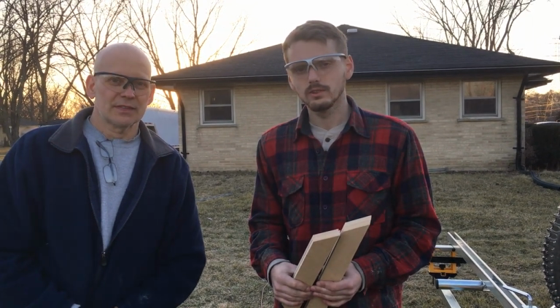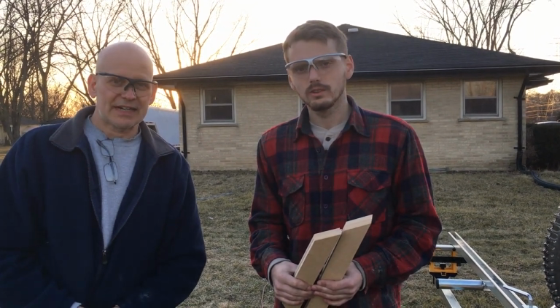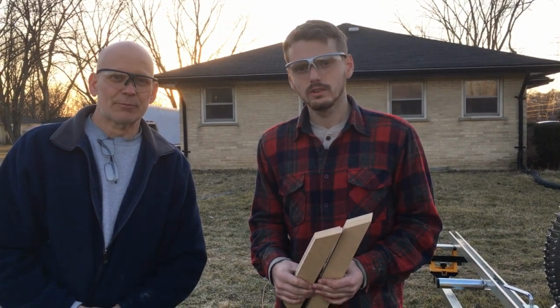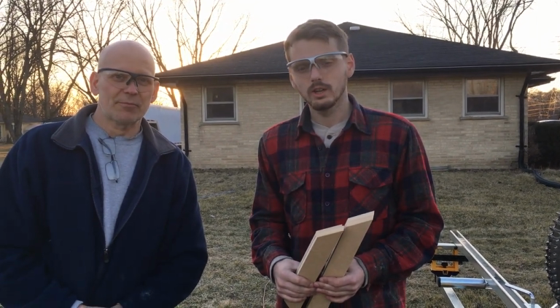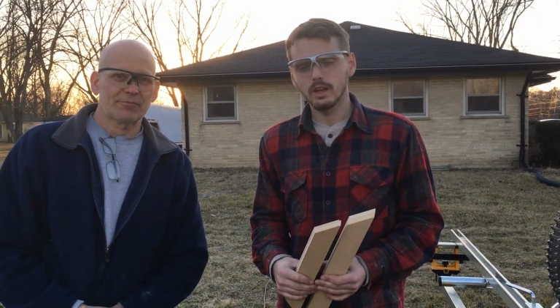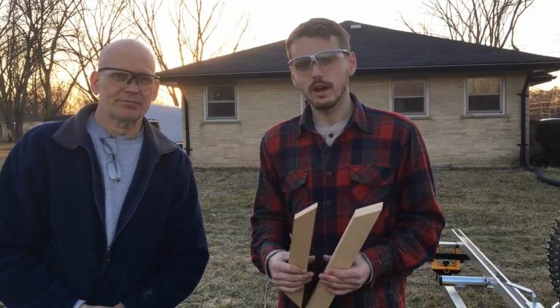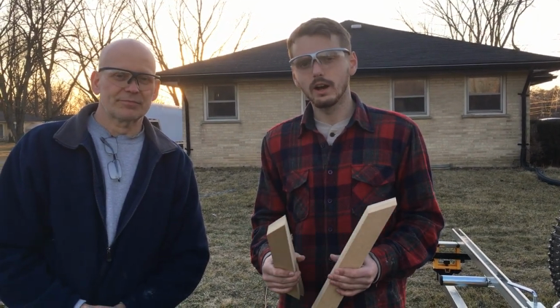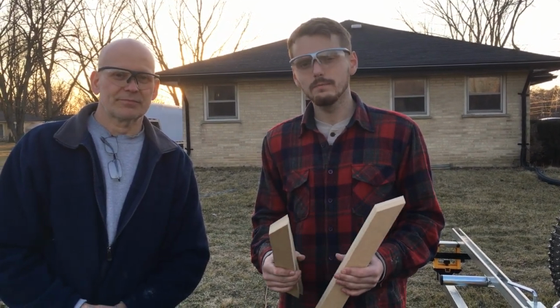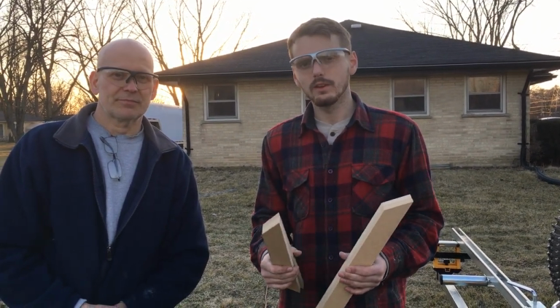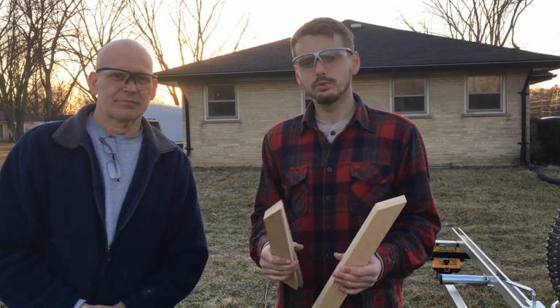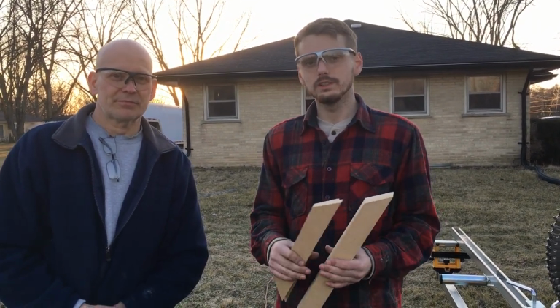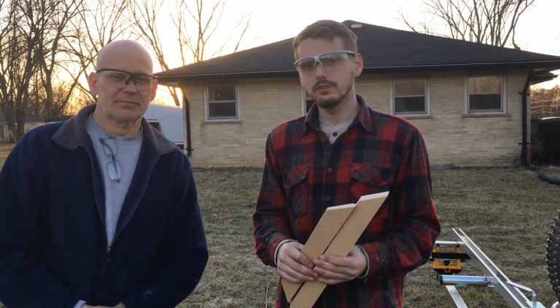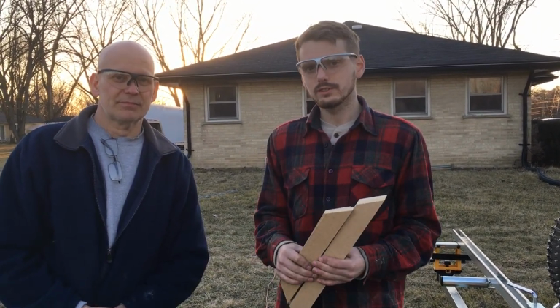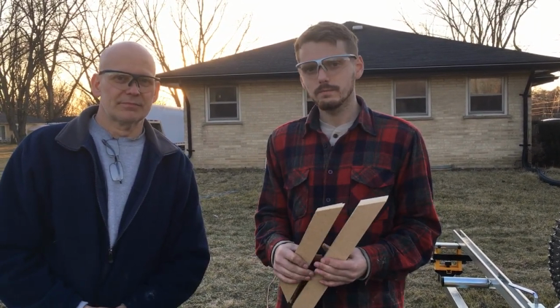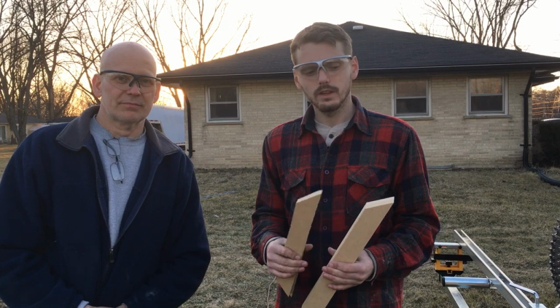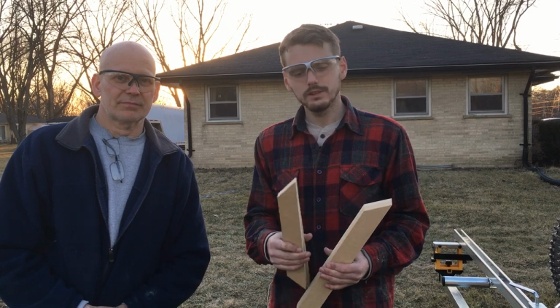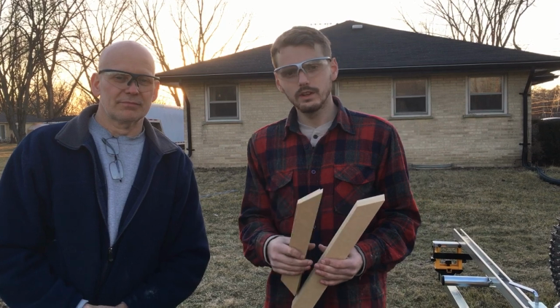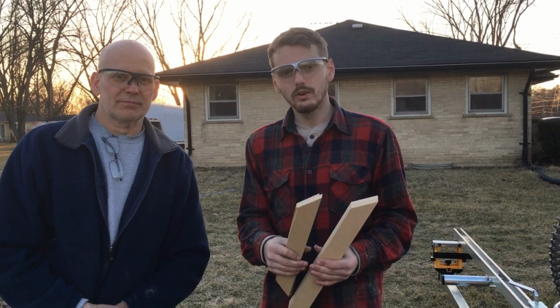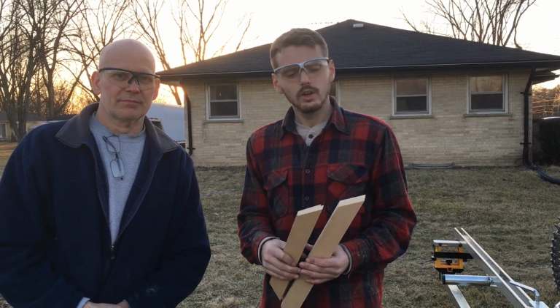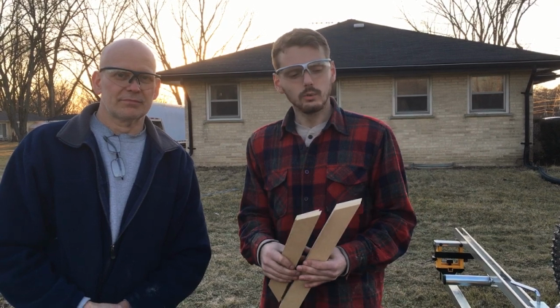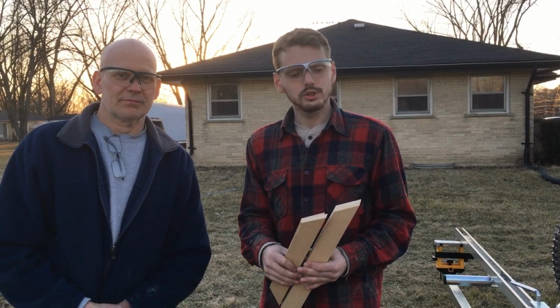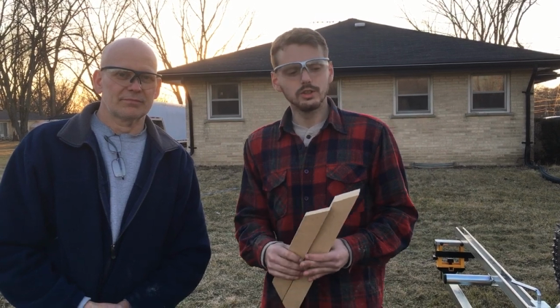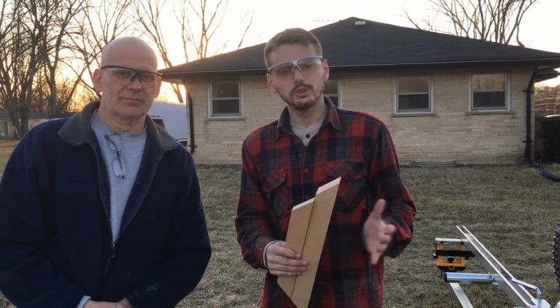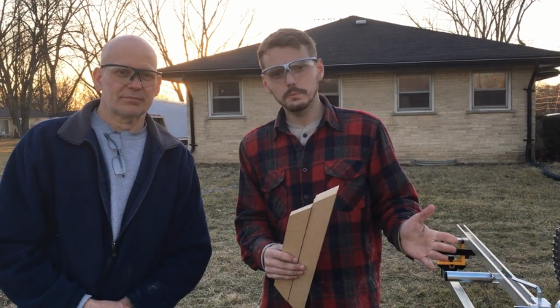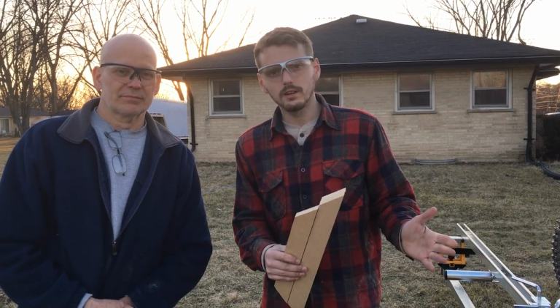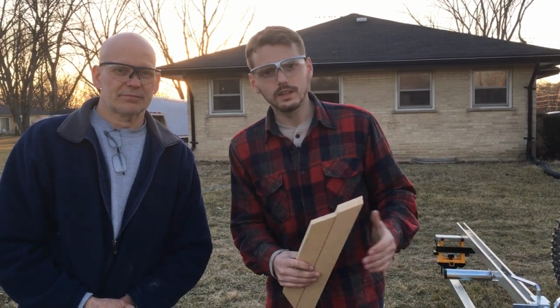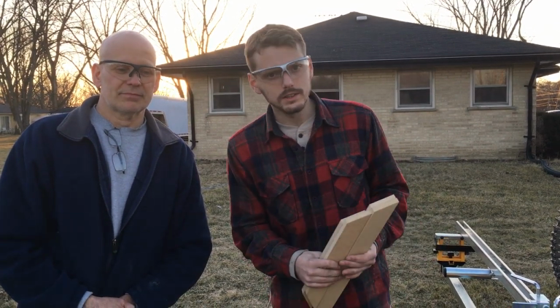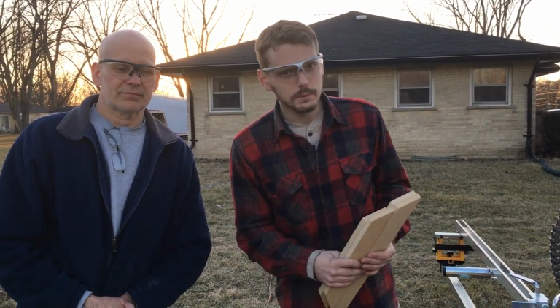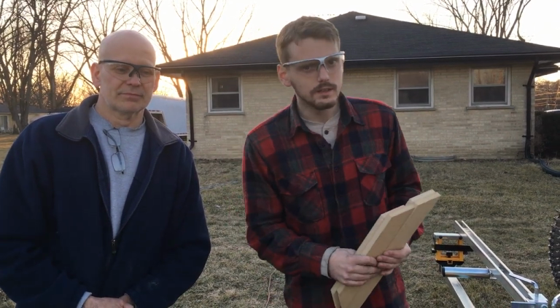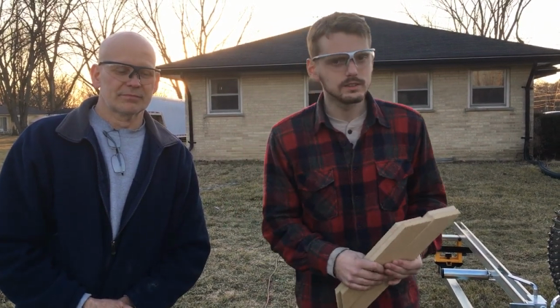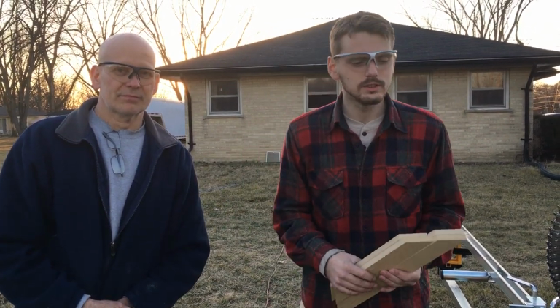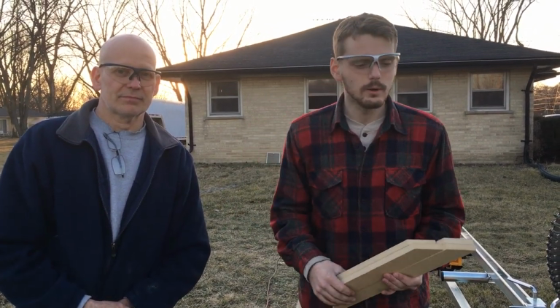Hi, I'm Rob and I'm Ryan and we're from CFS. In this video we're going to show you the true speed of the Easy Speedy Fence System.